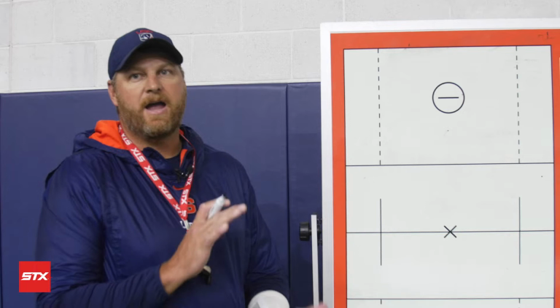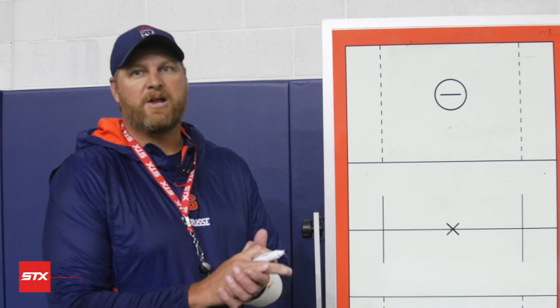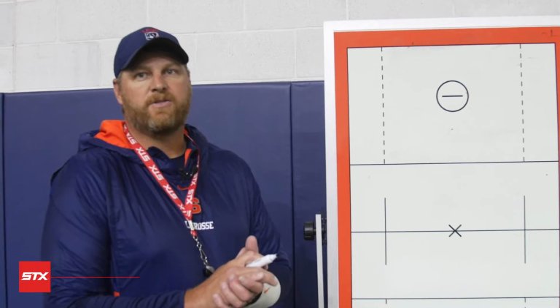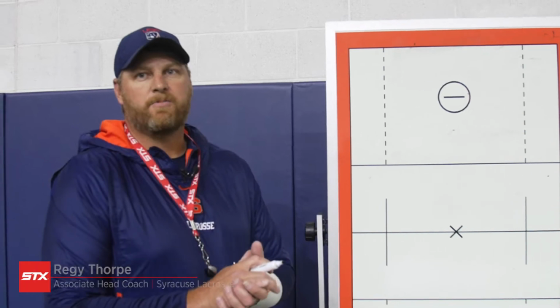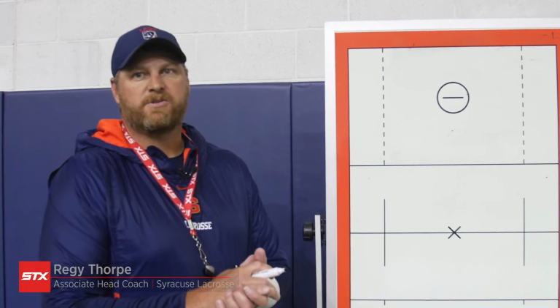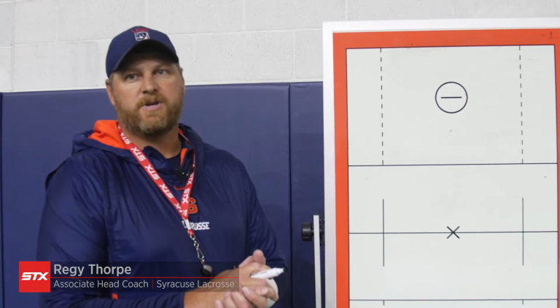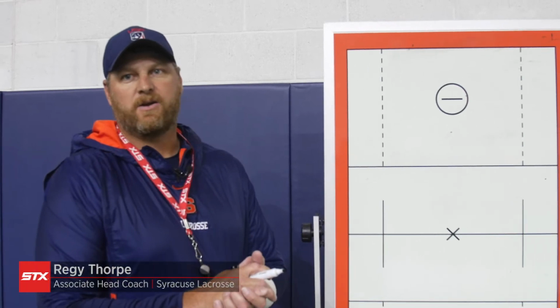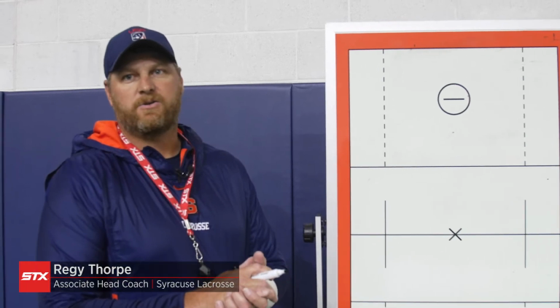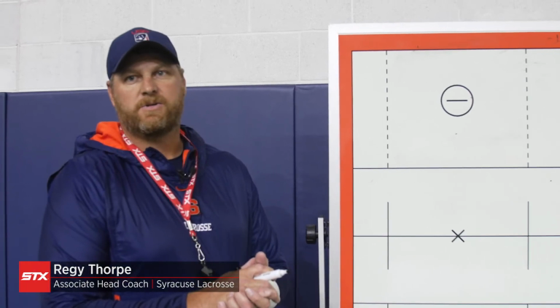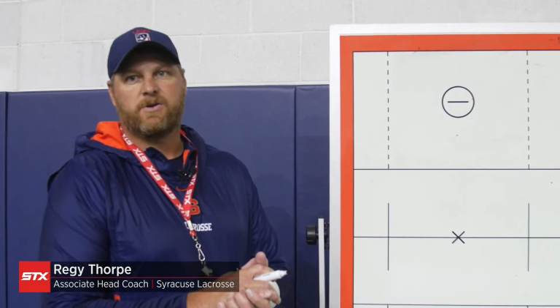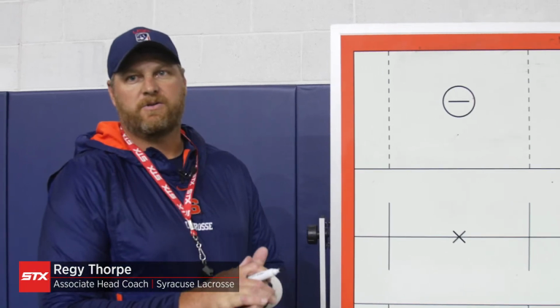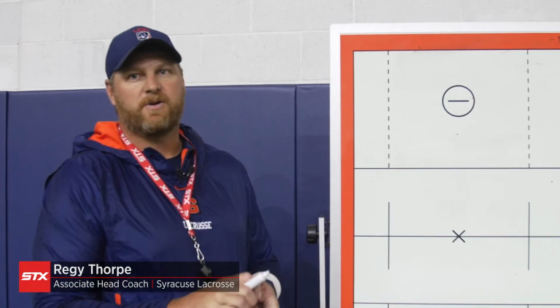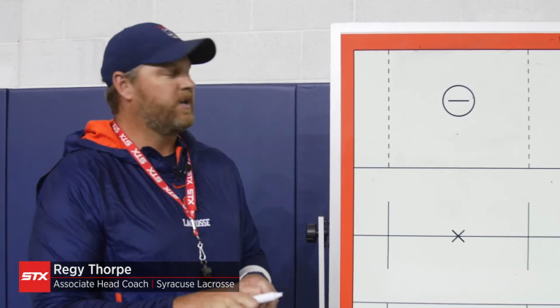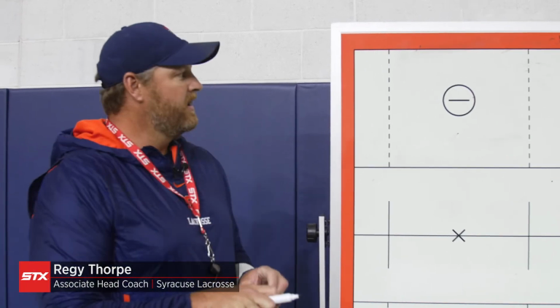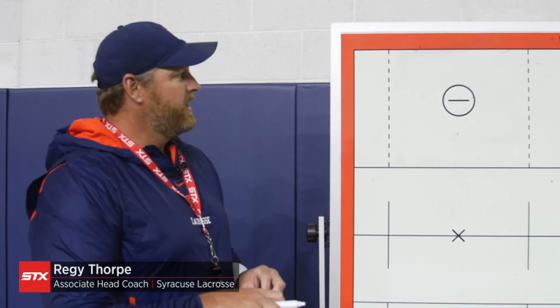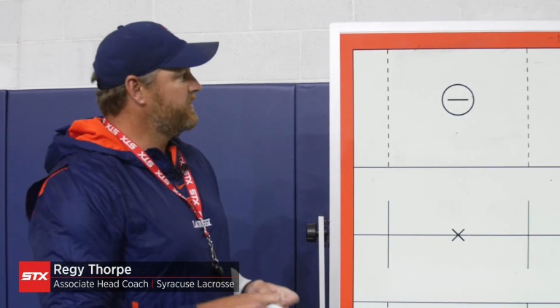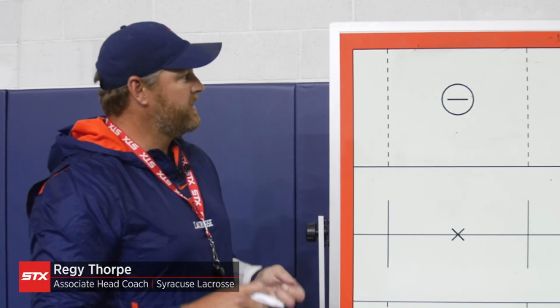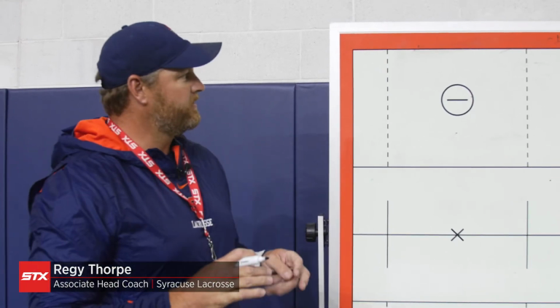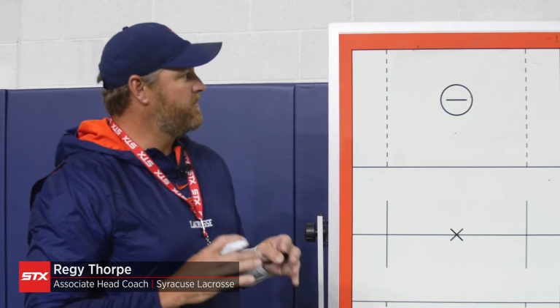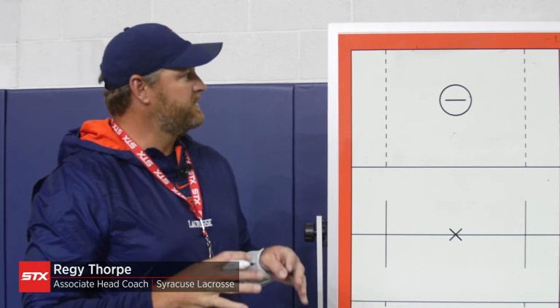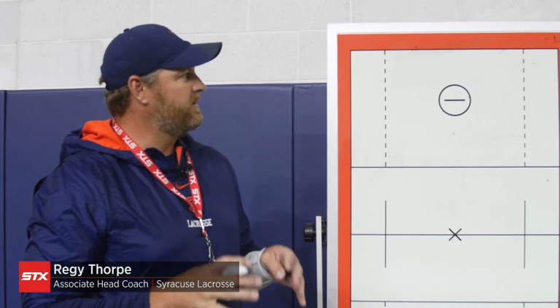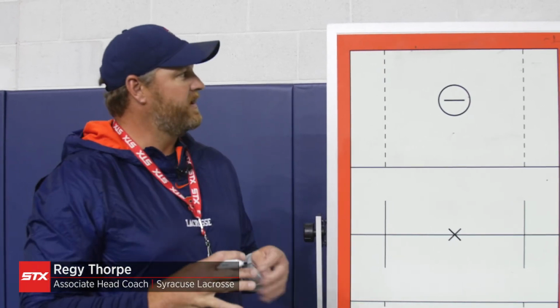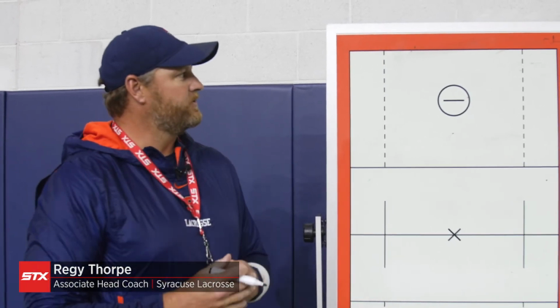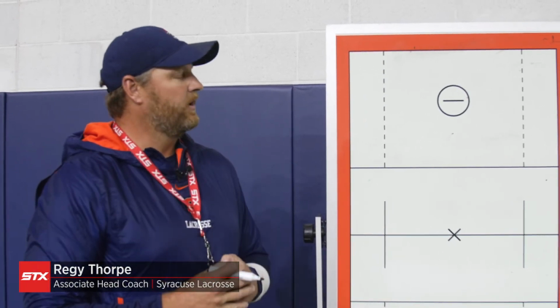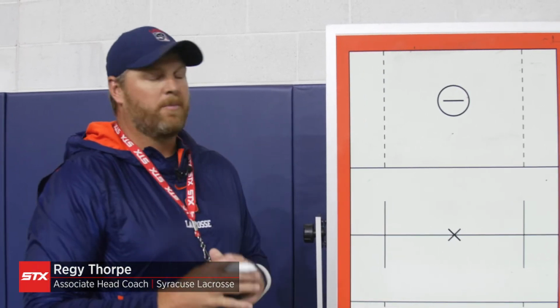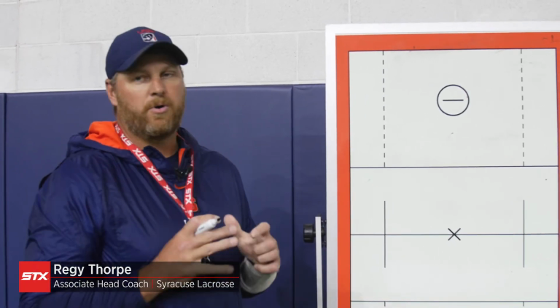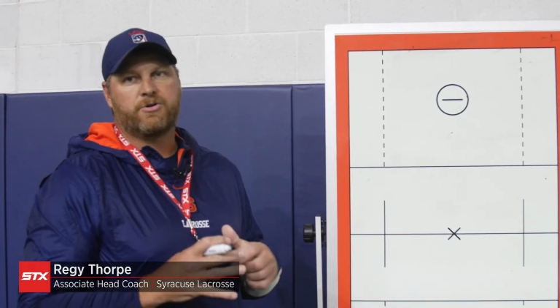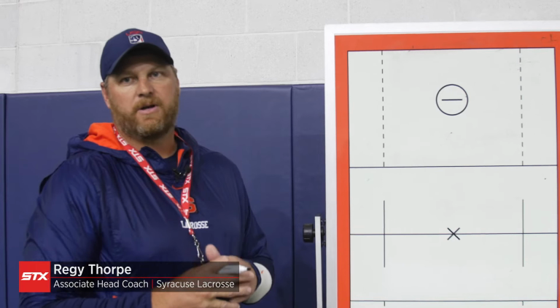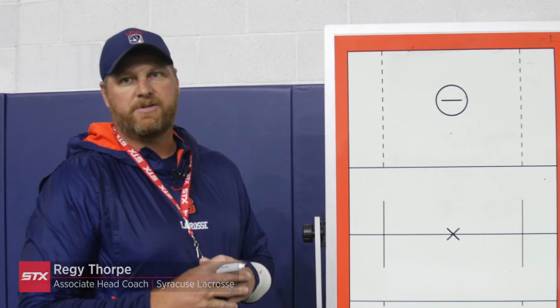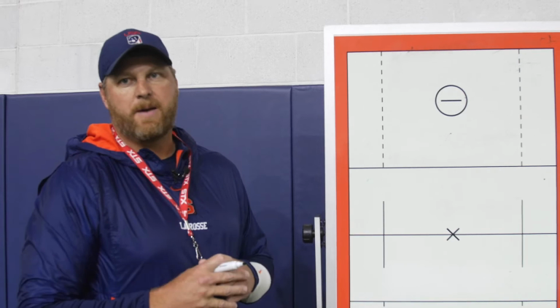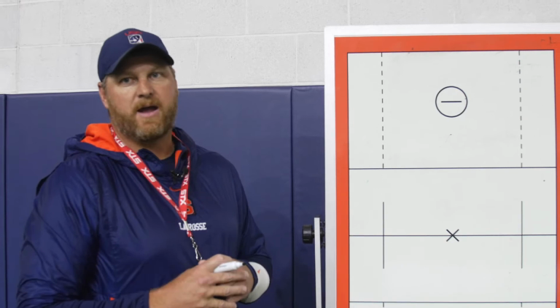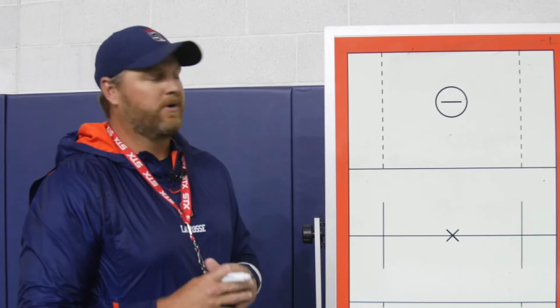Hi, I'm Reggie Thorpe, Associated Coach with Syracuse University, here to take you through a basic defensive drill, approach drill, and snapback drill.